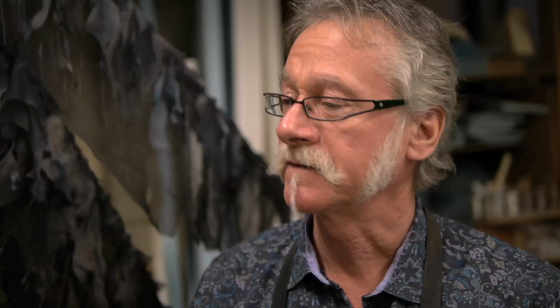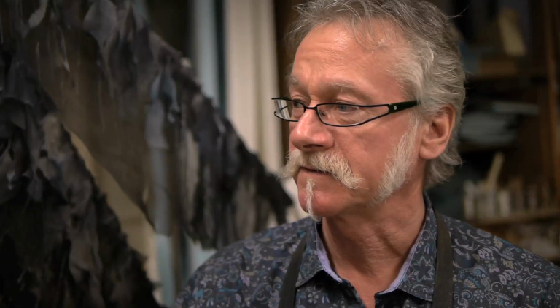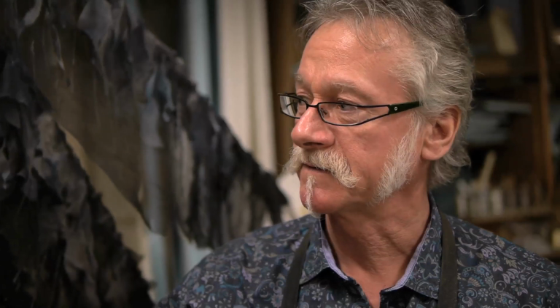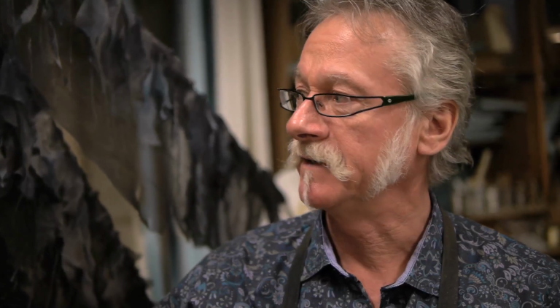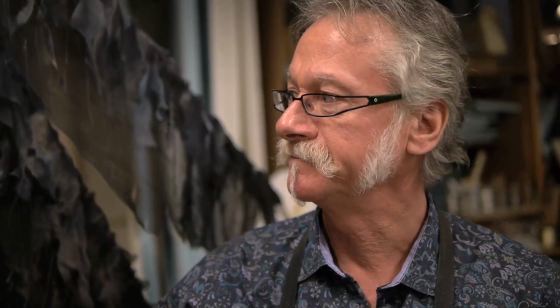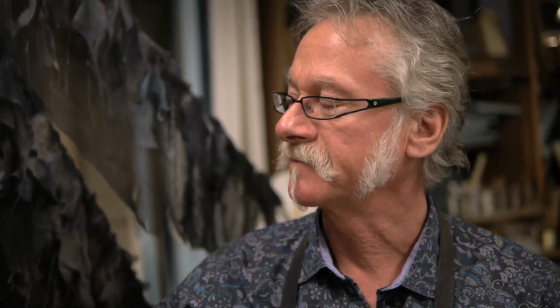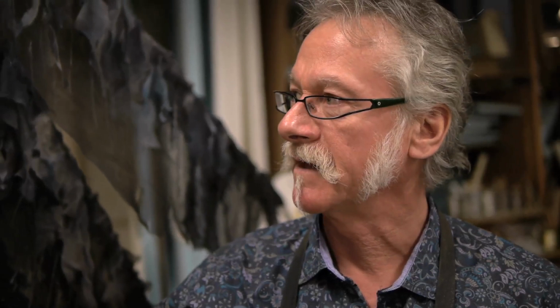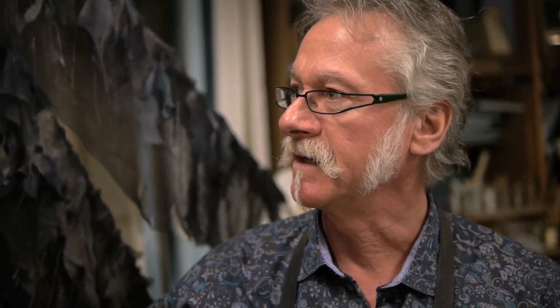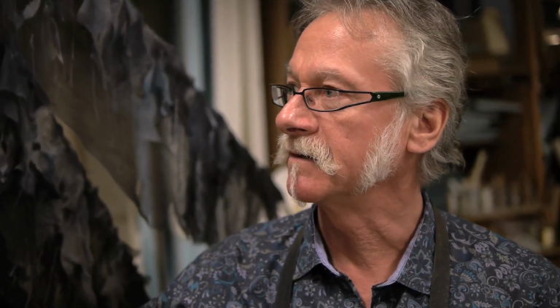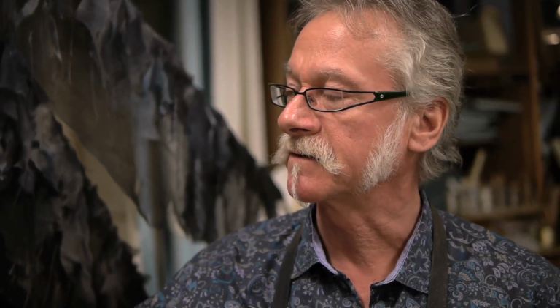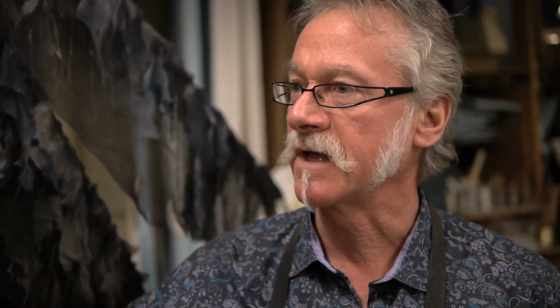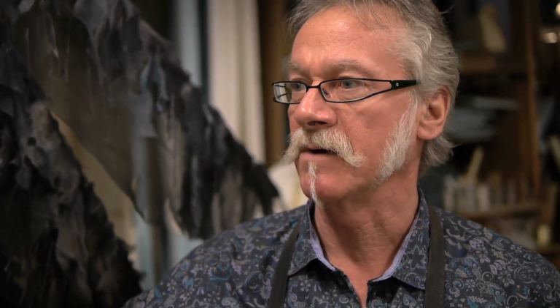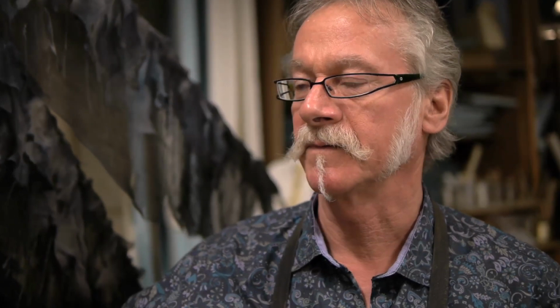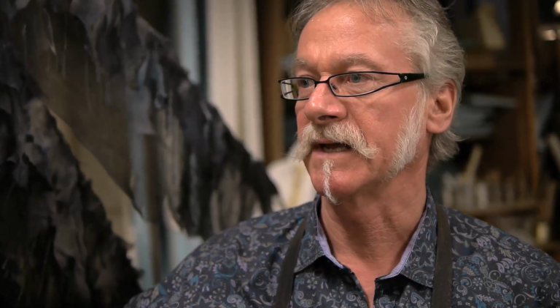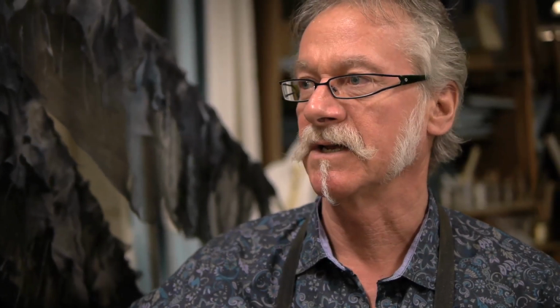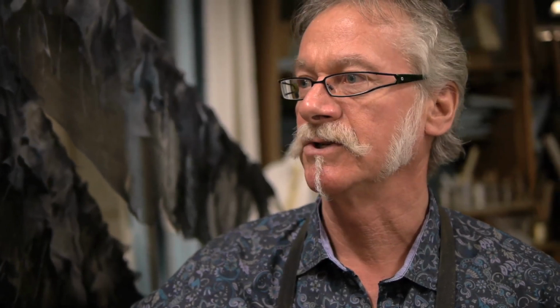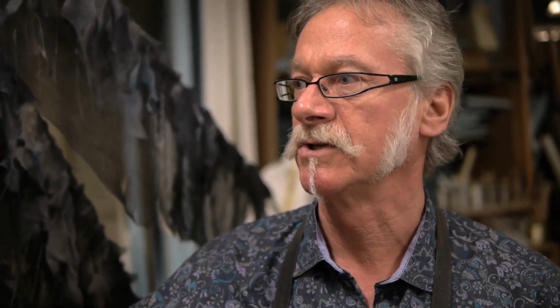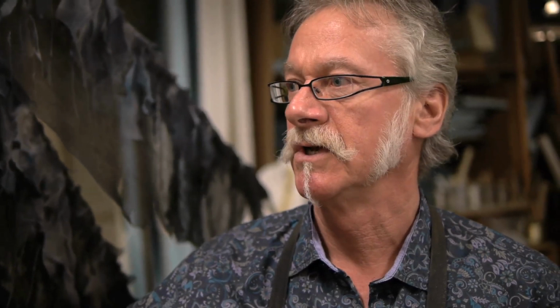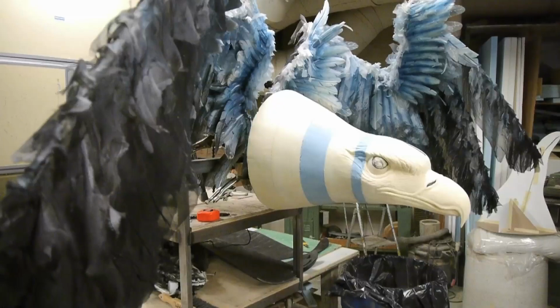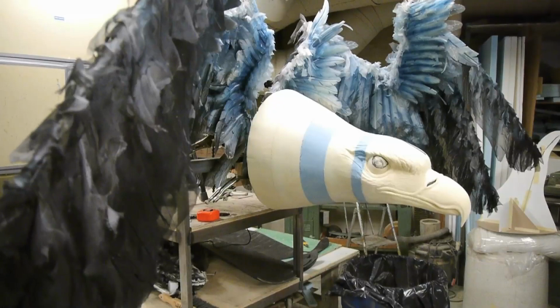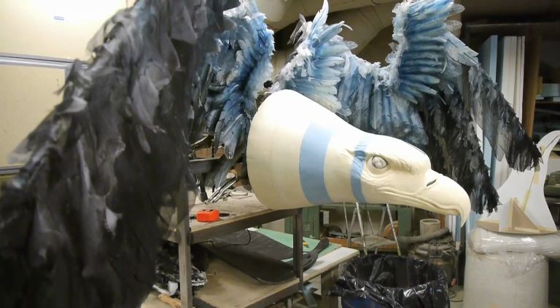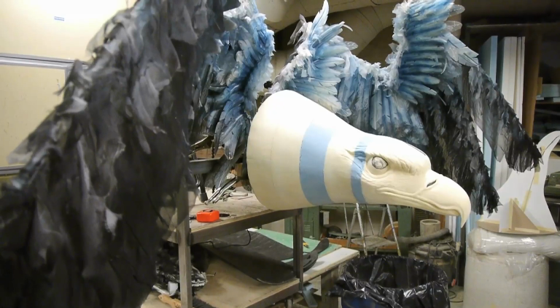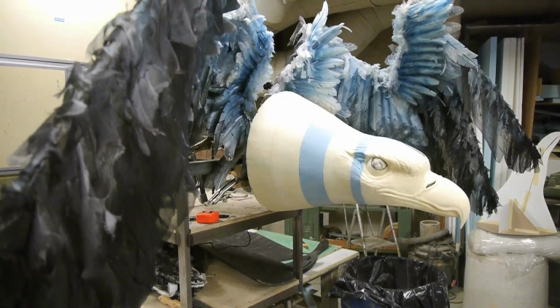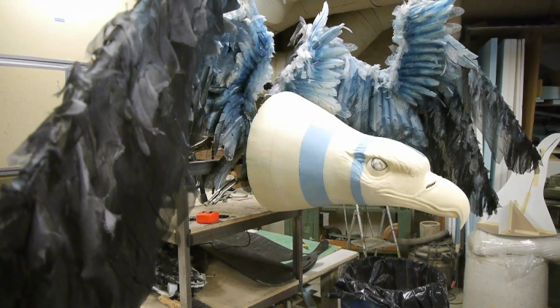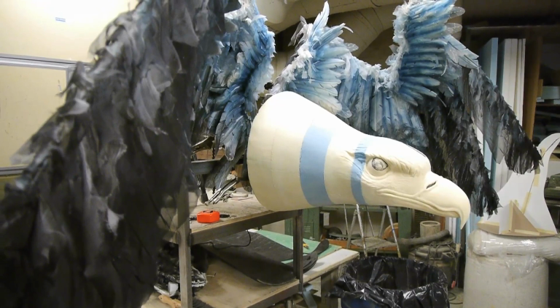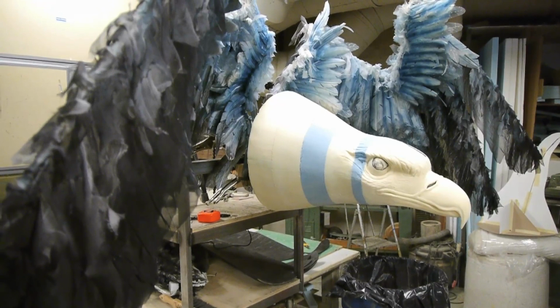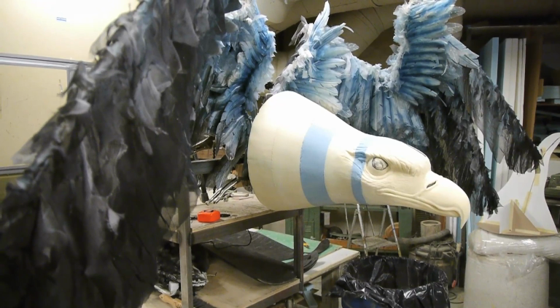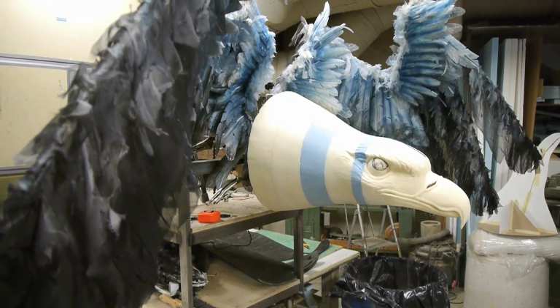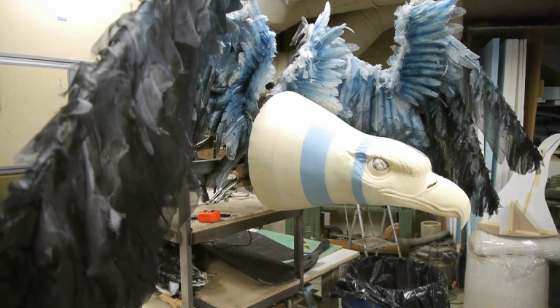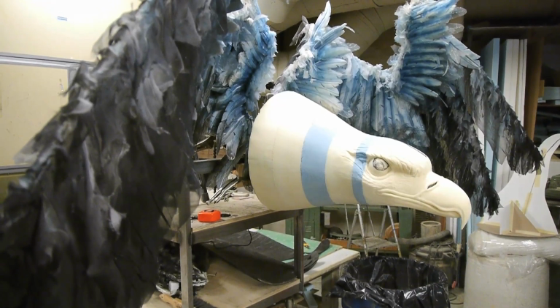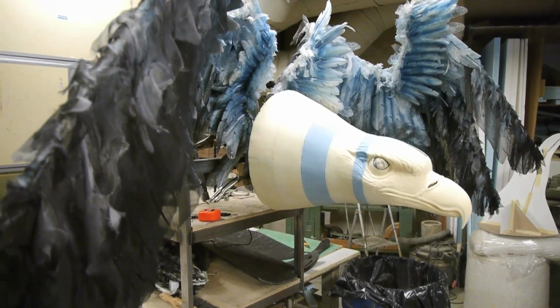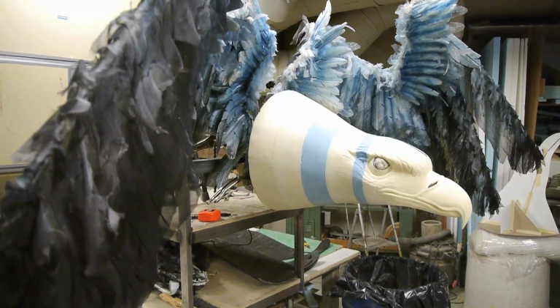This is an eagle that's going to come out from backstage and it's going to be on a stair unit, so it's going to be like 10 feet in the air.